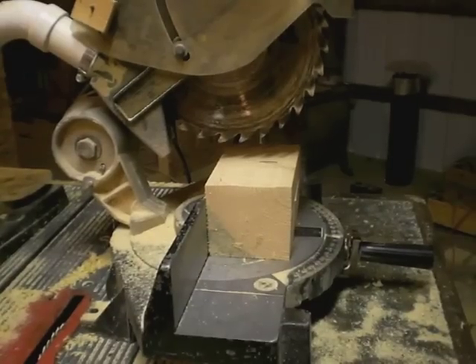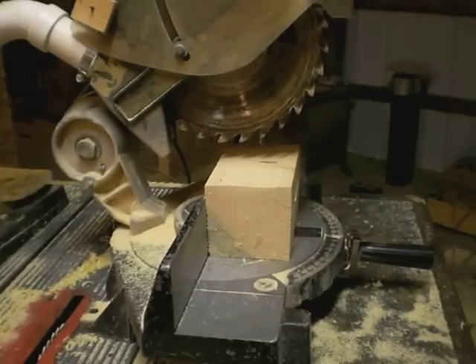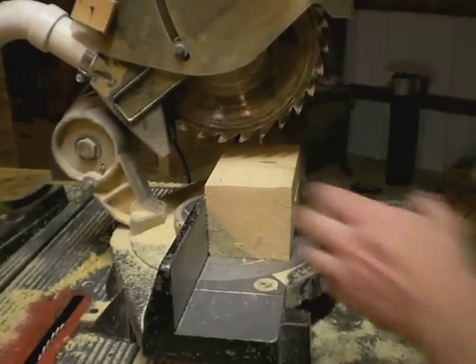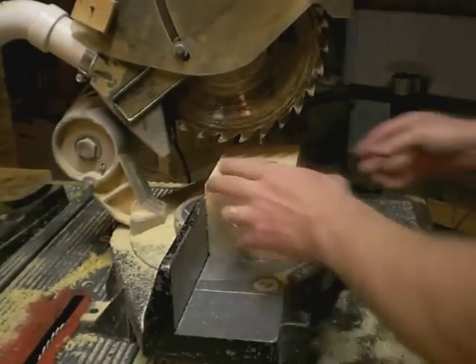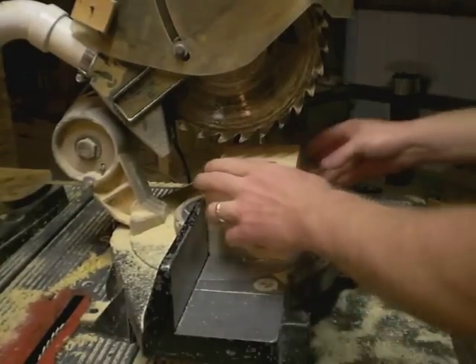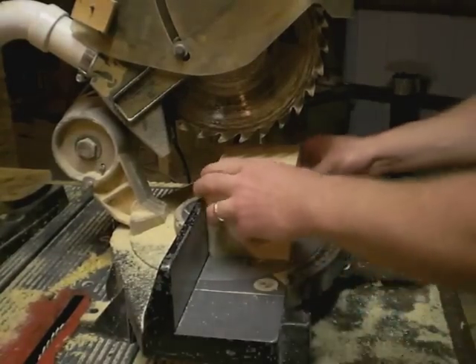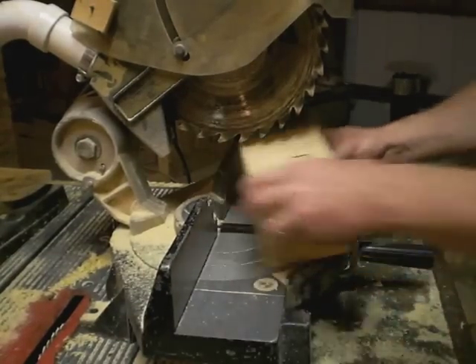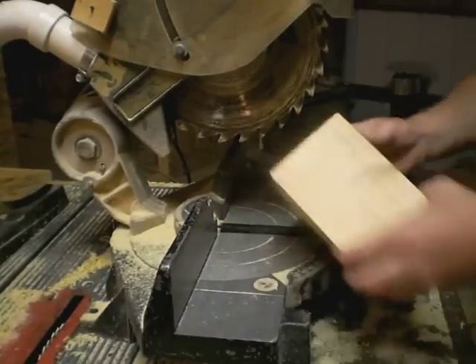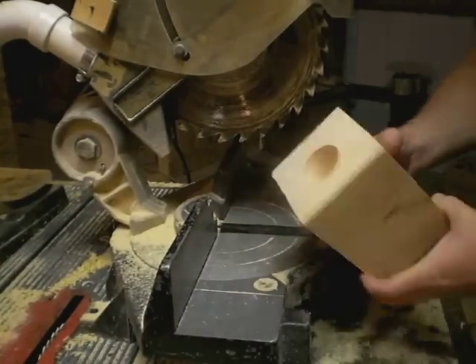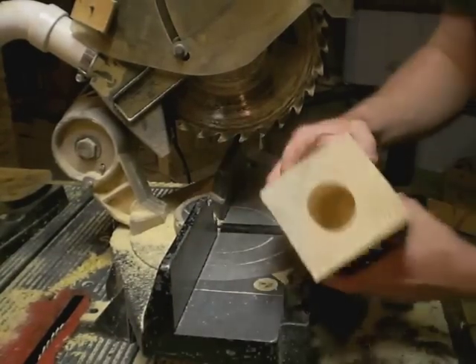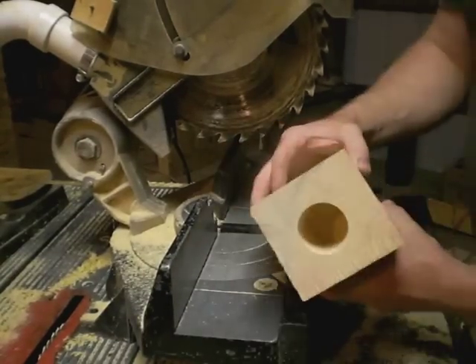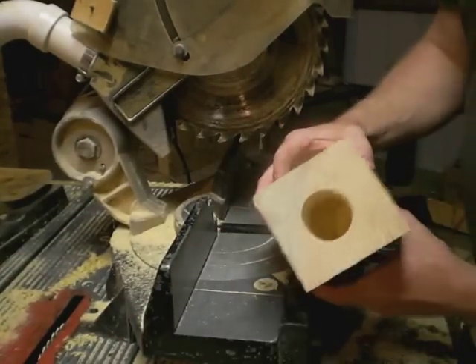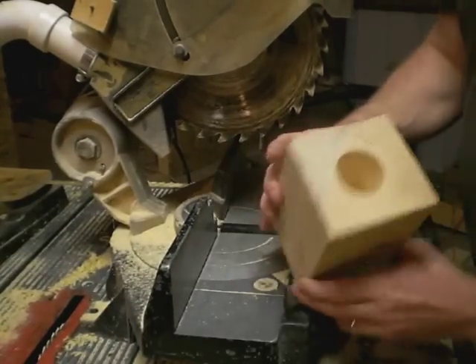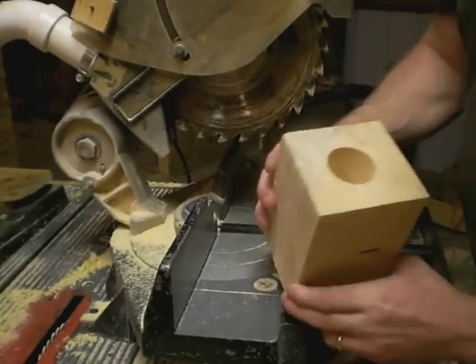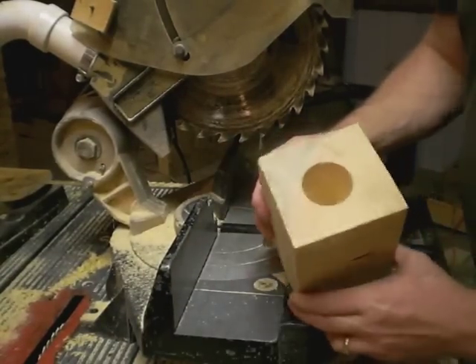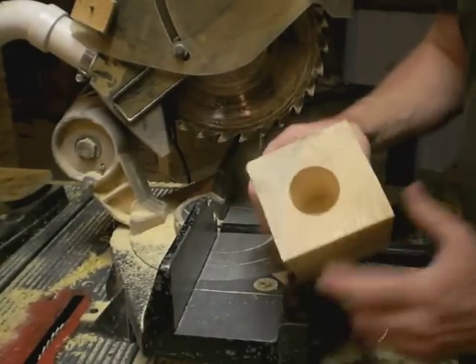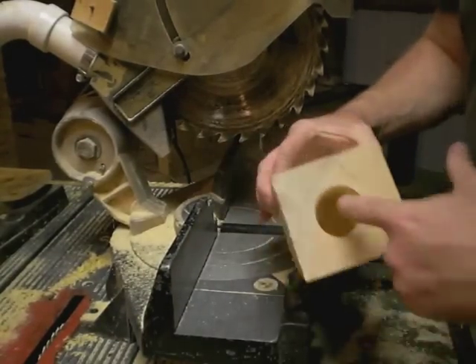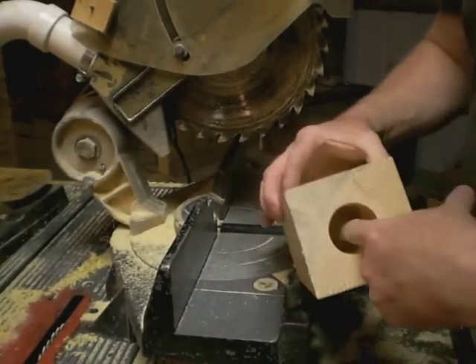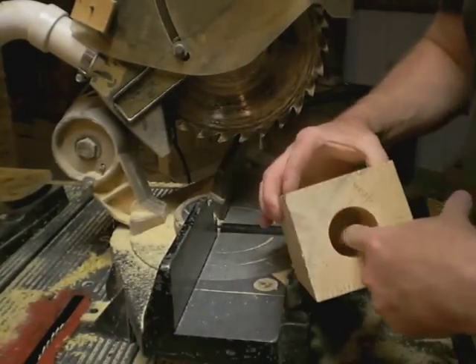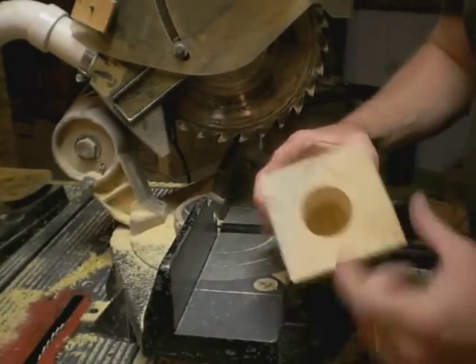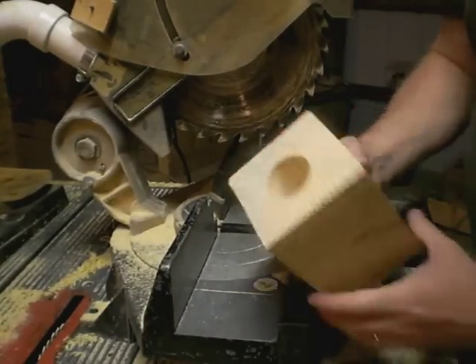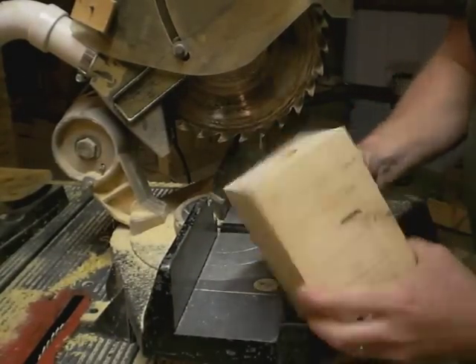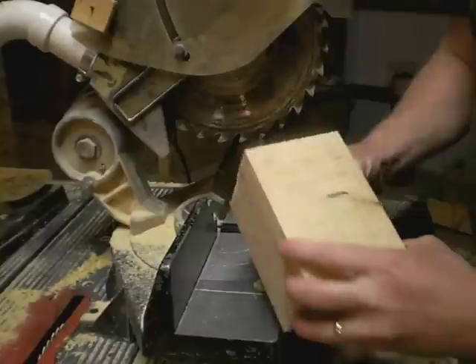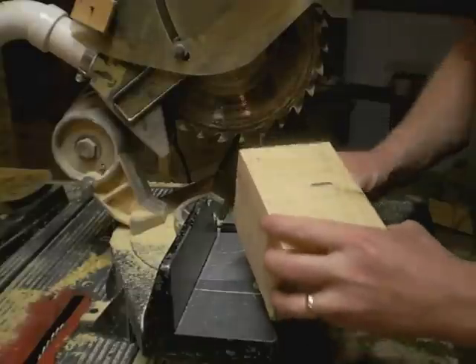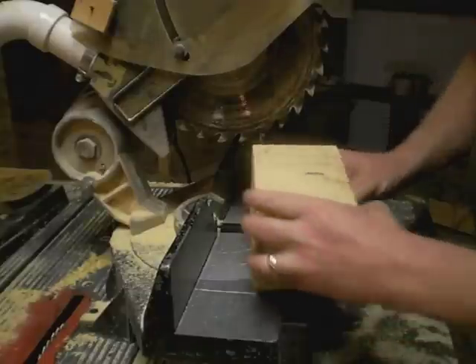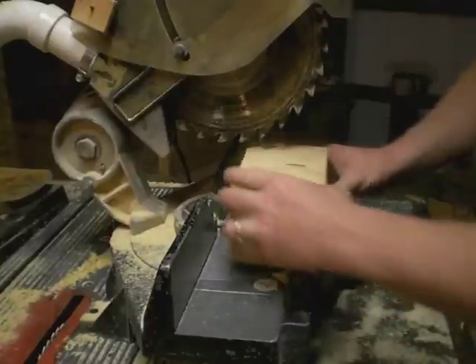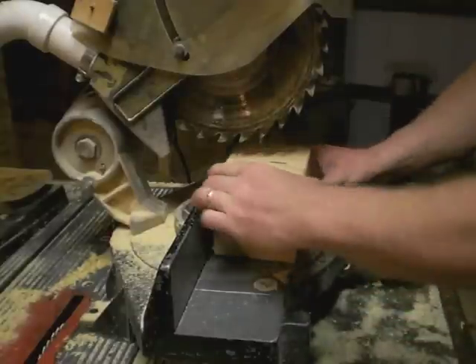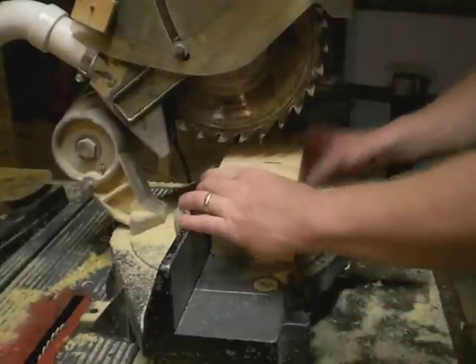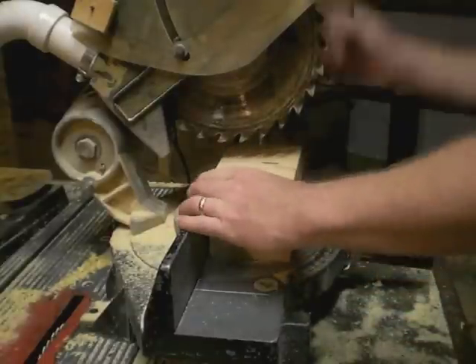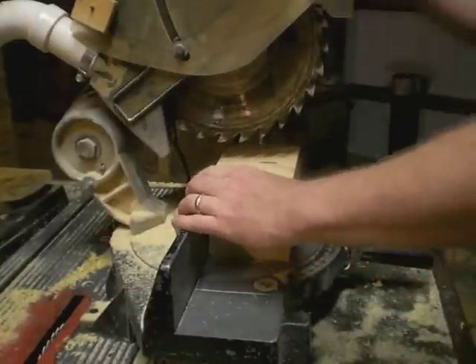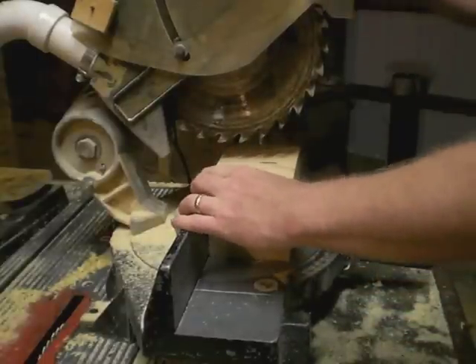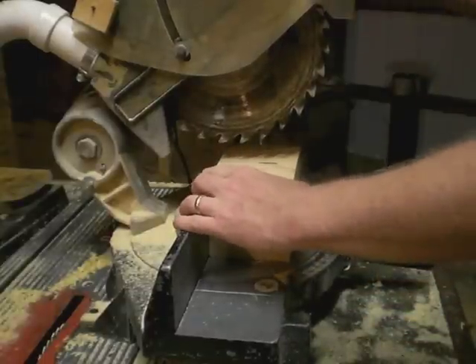Time to cut this block in half and see if we leave a bit of the bottom hole exposed for the next drill bit.